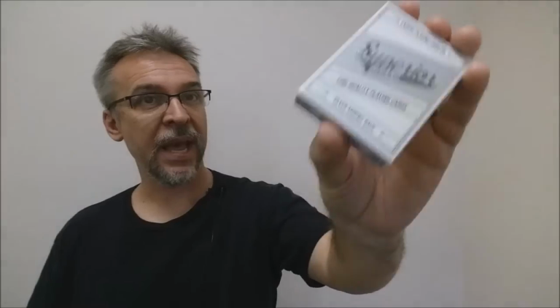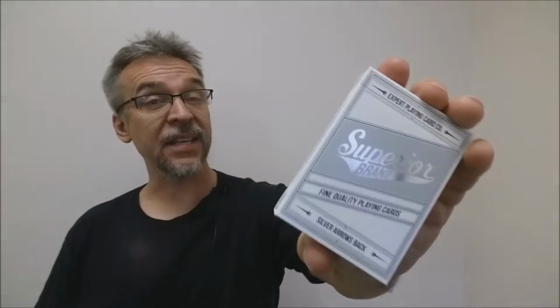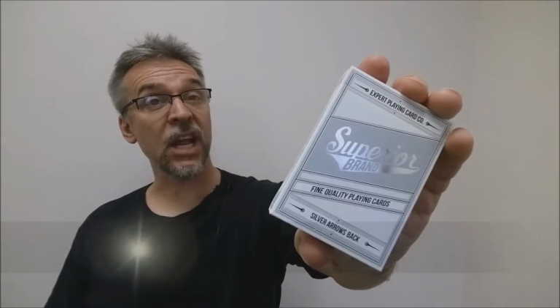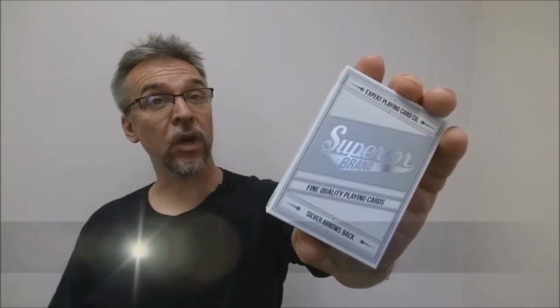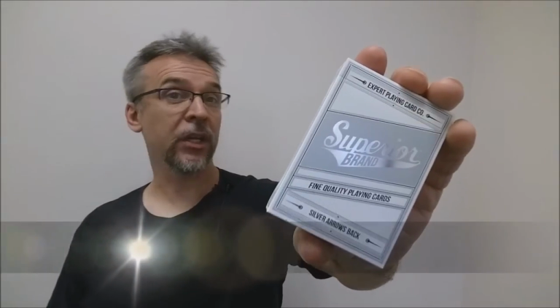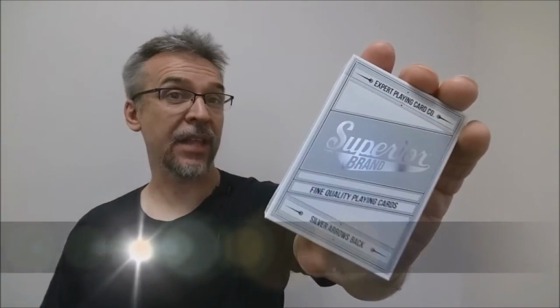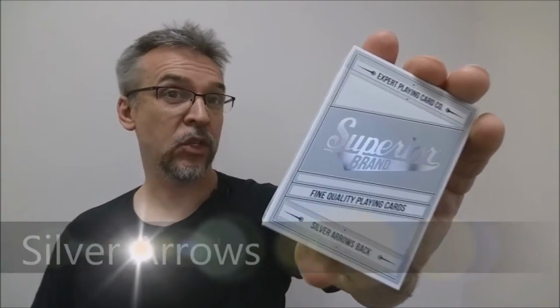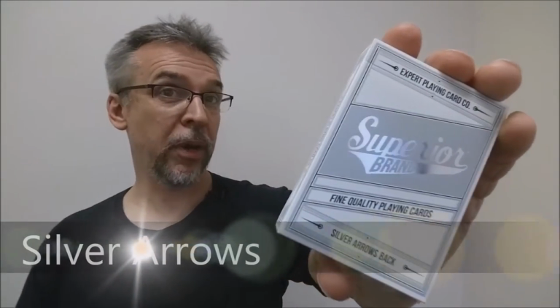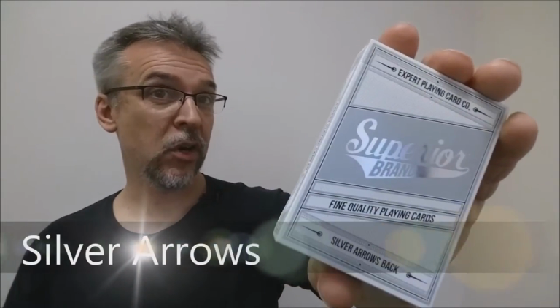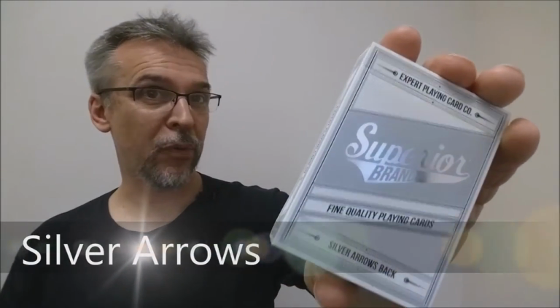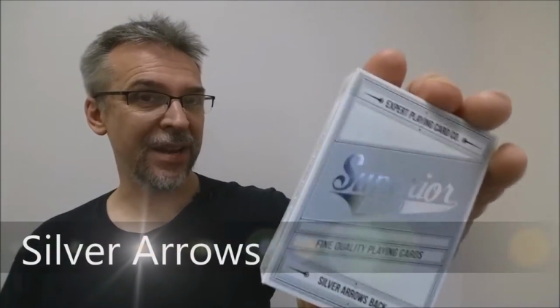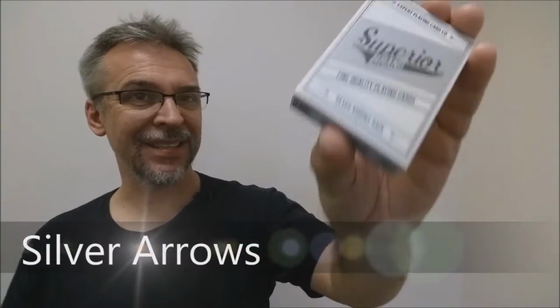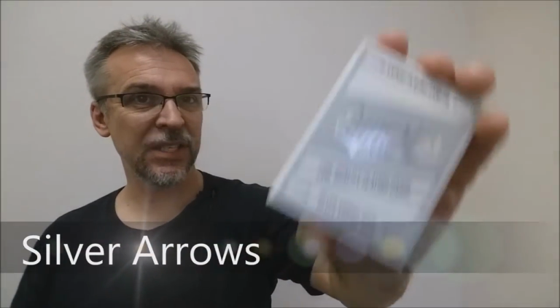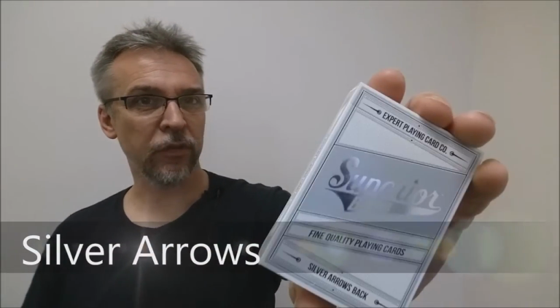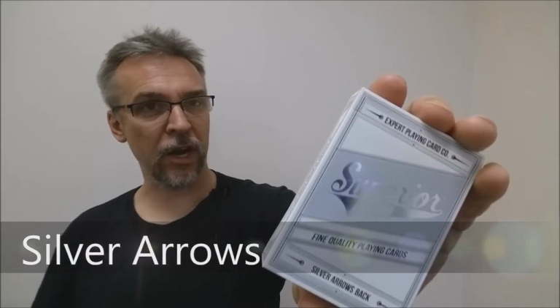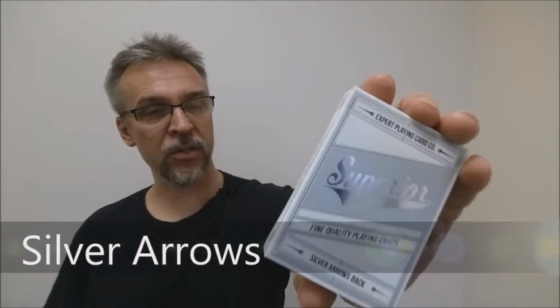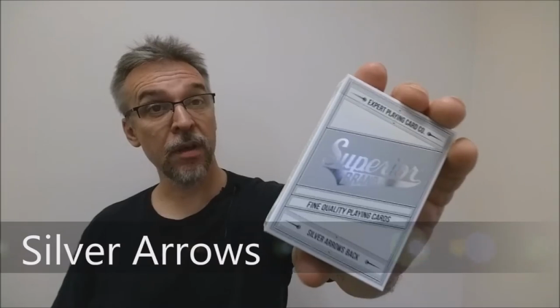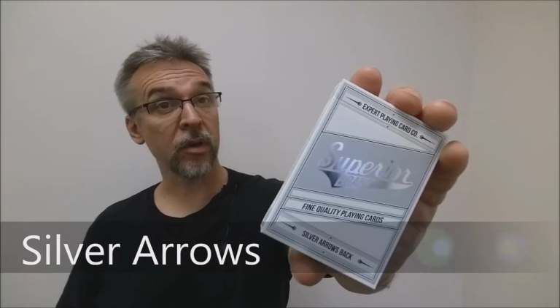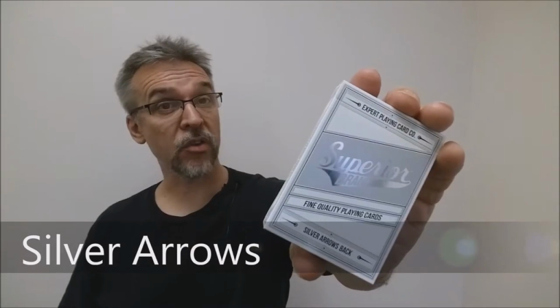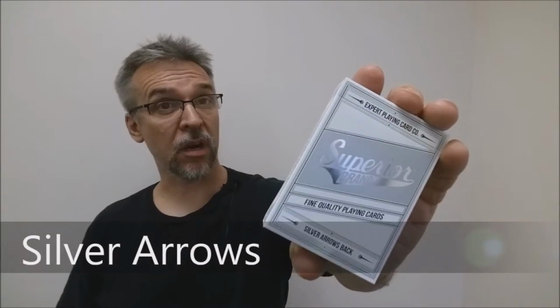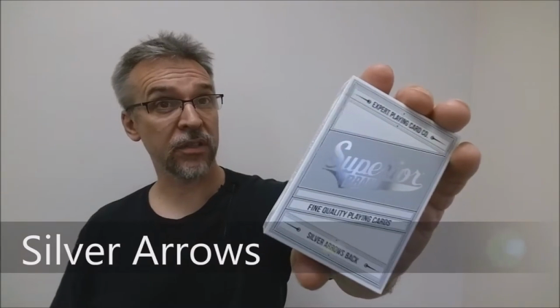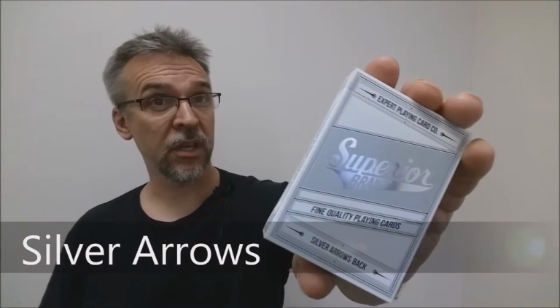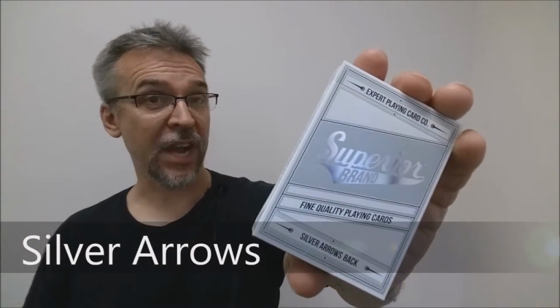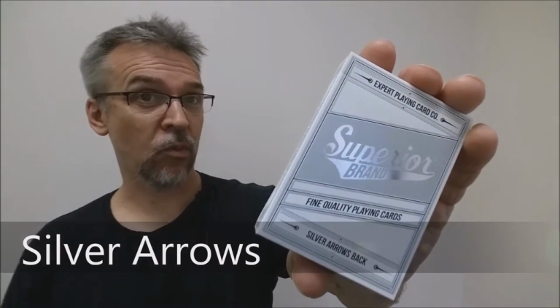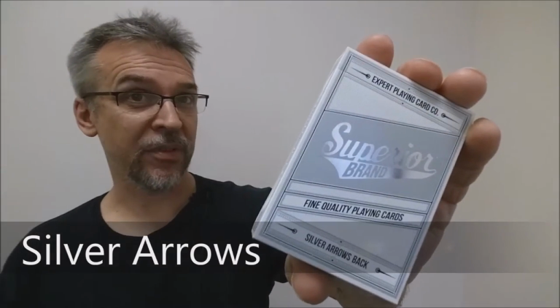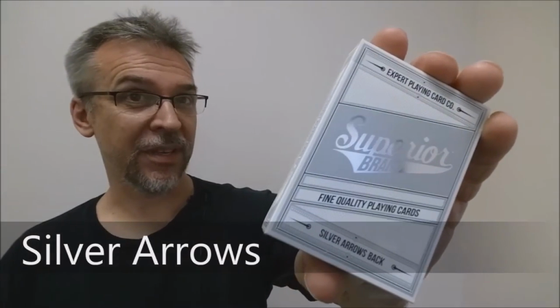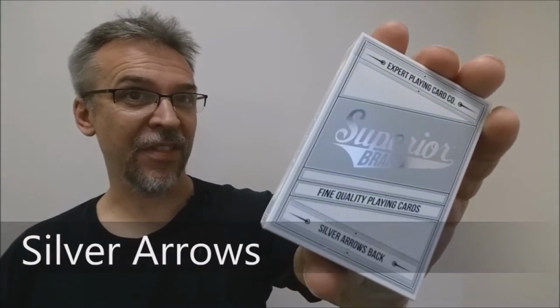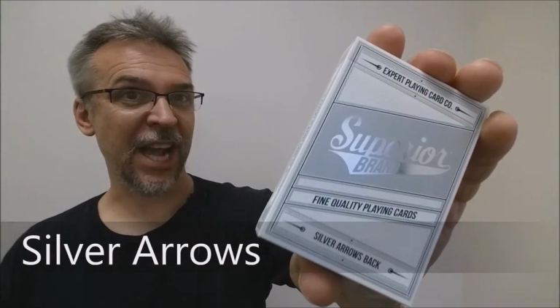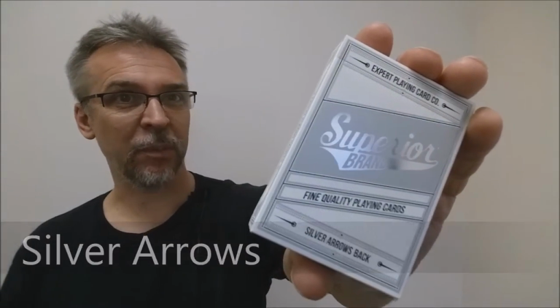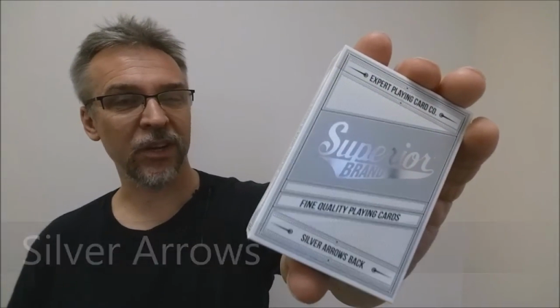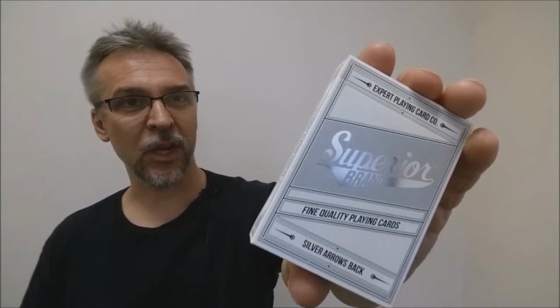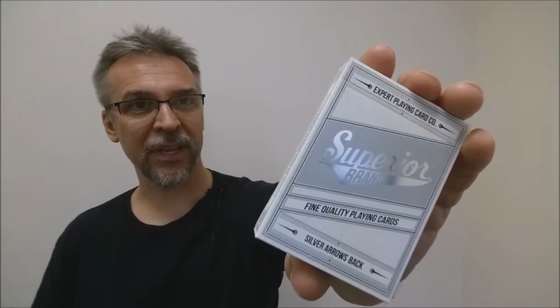Today we're going to look at the Superior Brand Silver Arrows from Conjuring Arts, Jackson Robinson, and the Expert Playing Card Company.